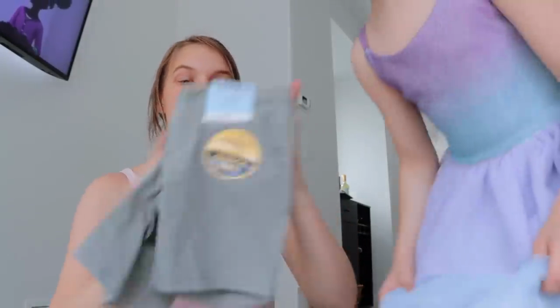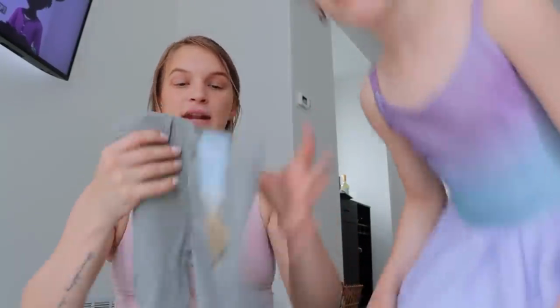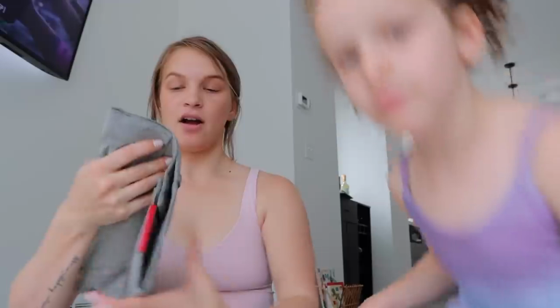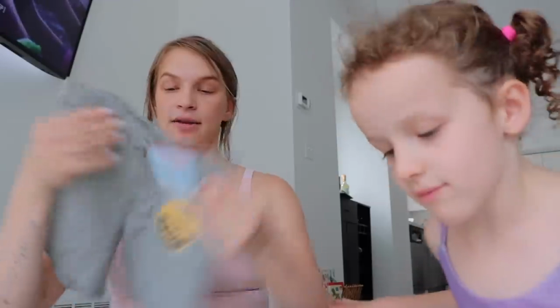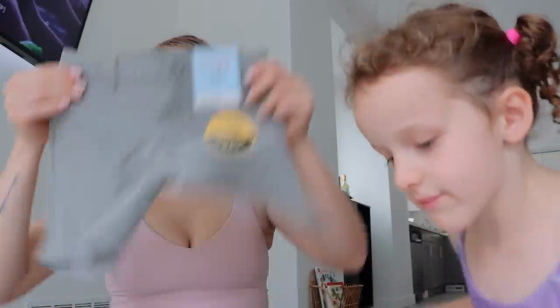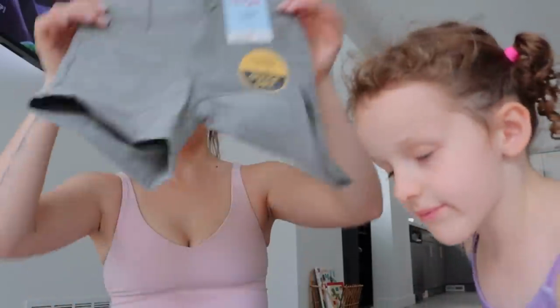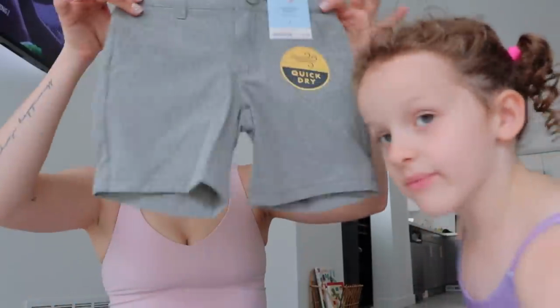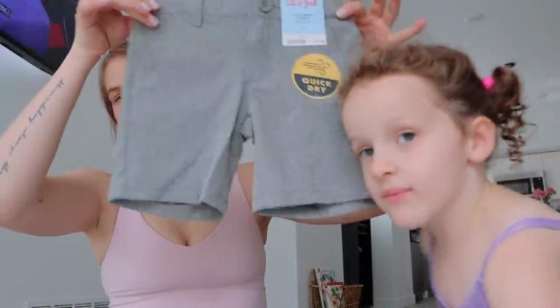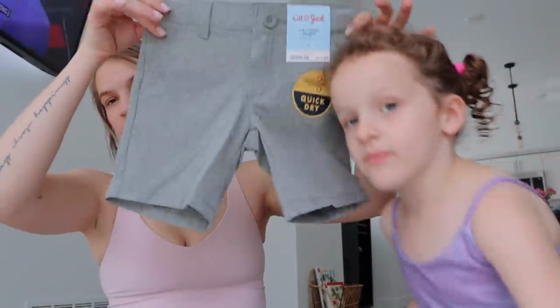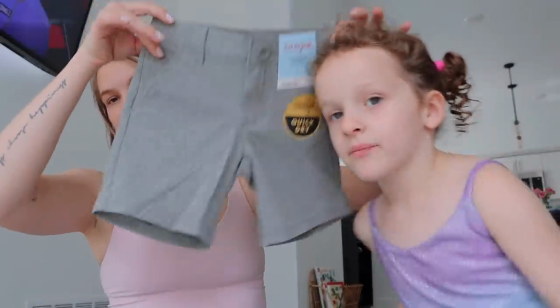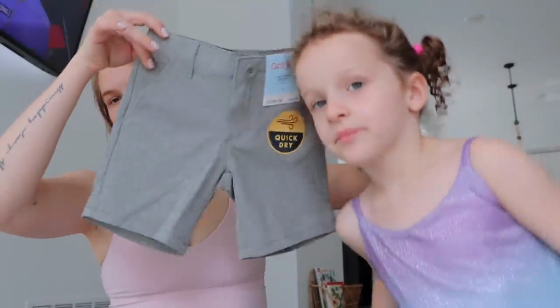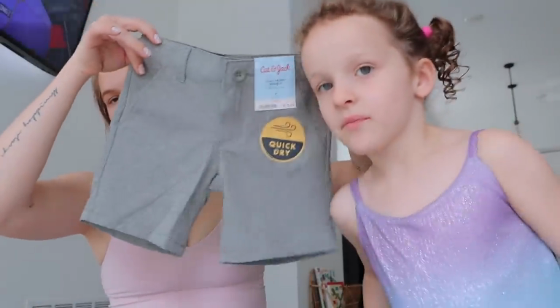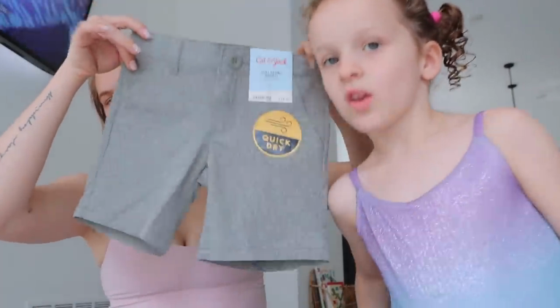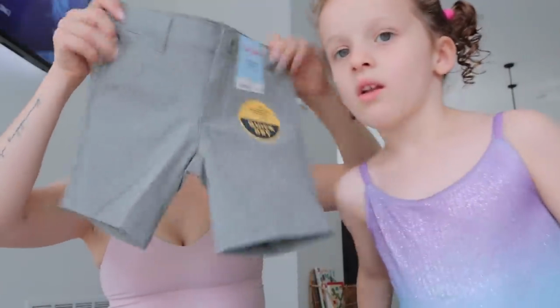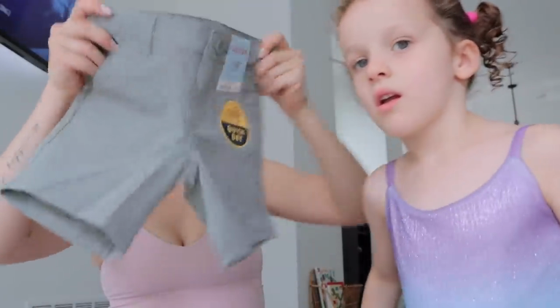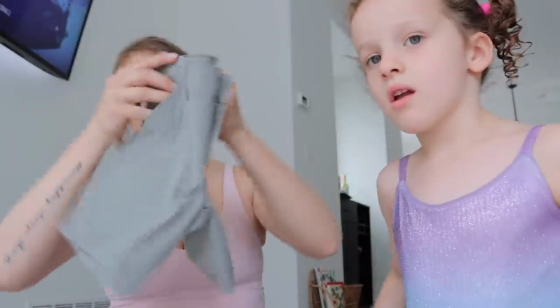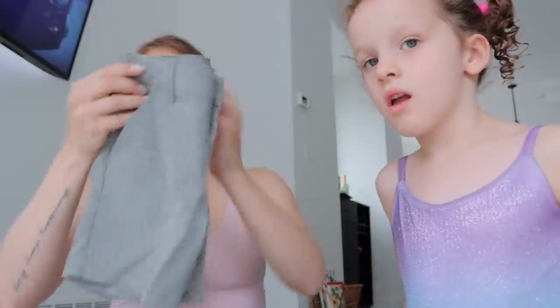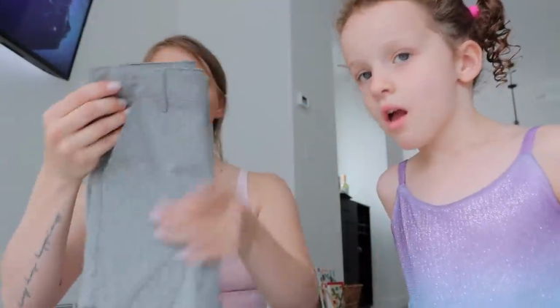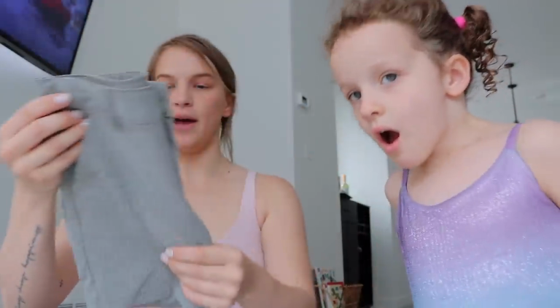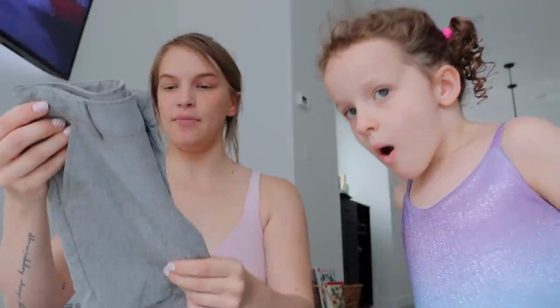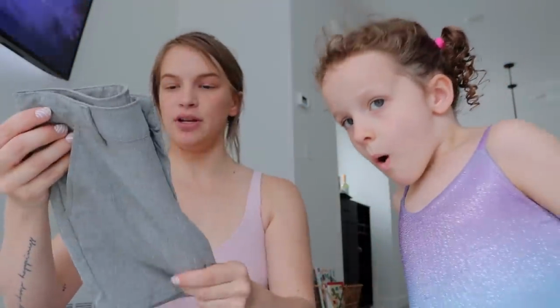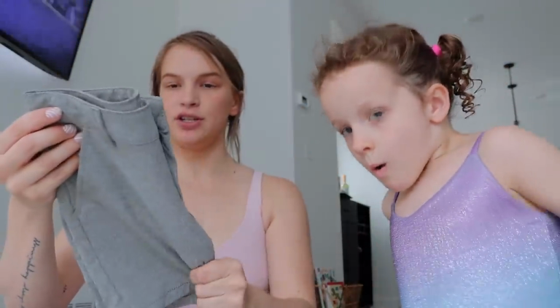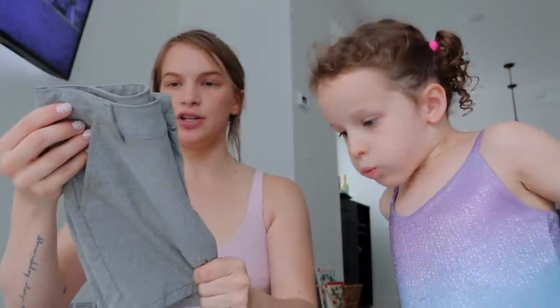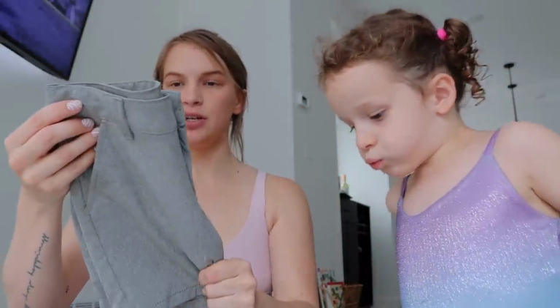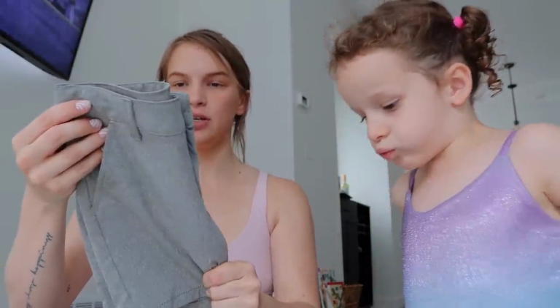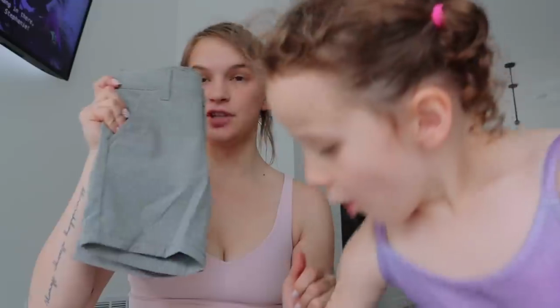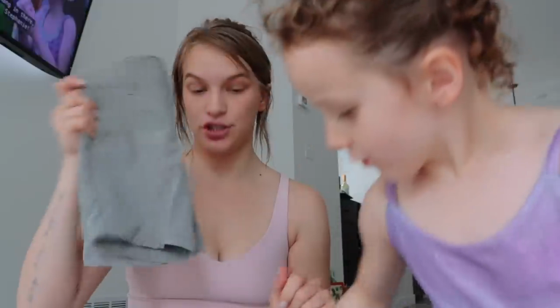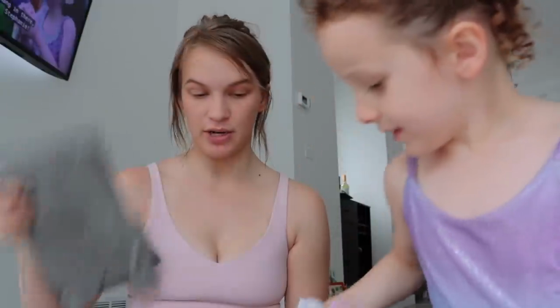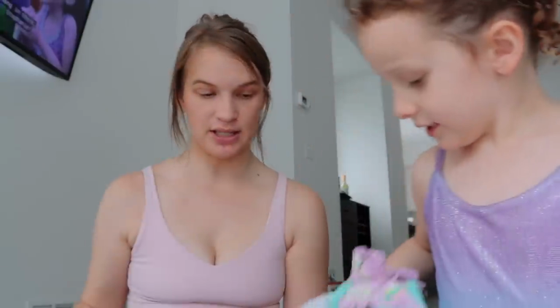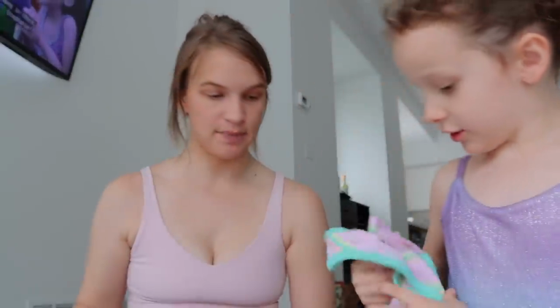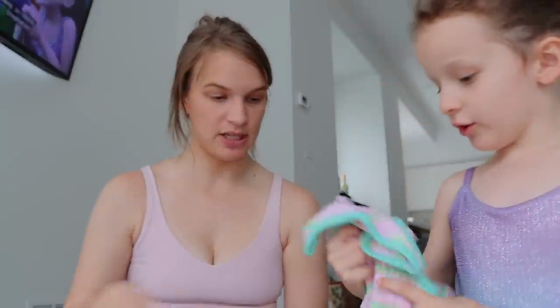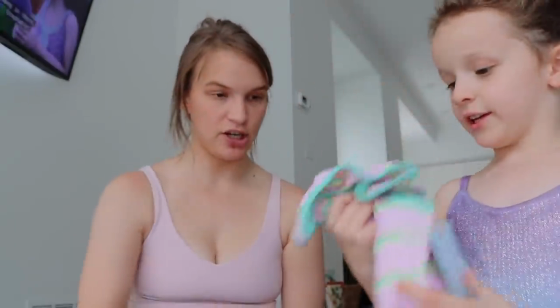And then I got him these shorts — they're the kind that can get wet, I'm pretty sure. Super nice material.